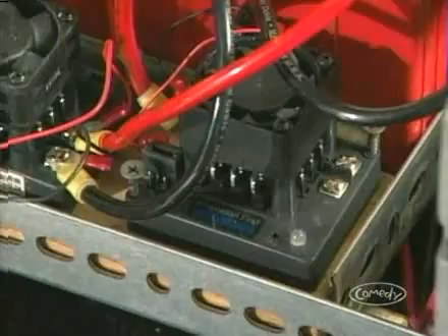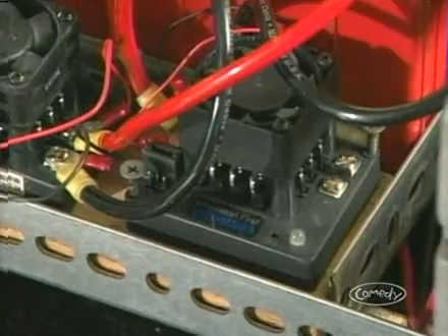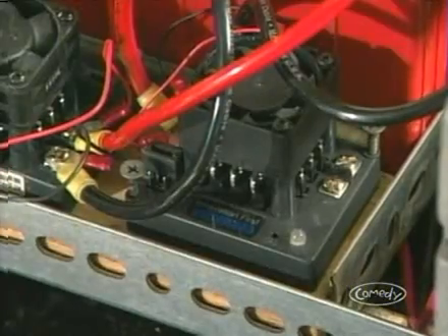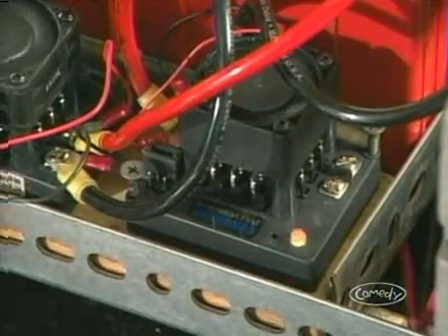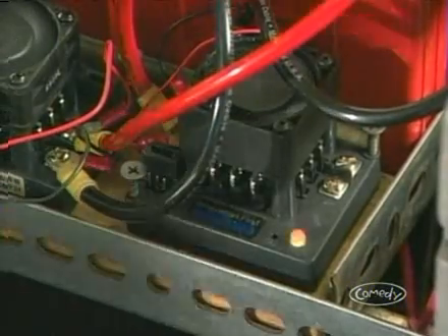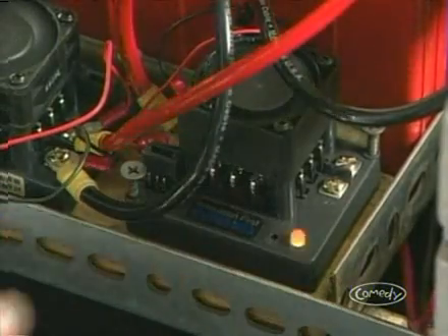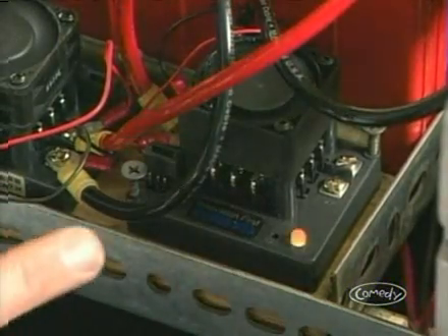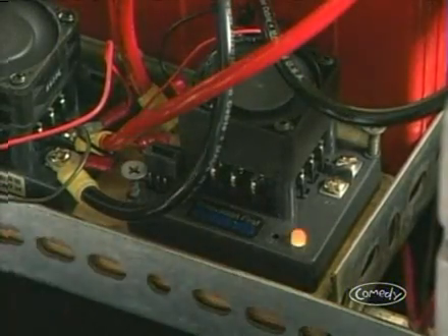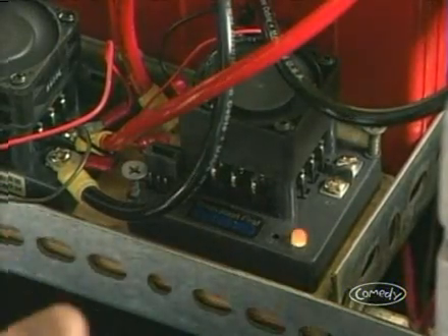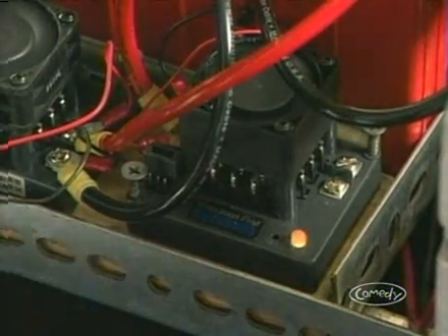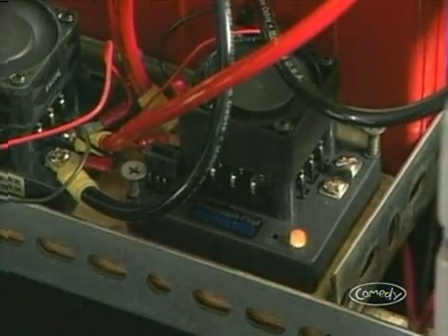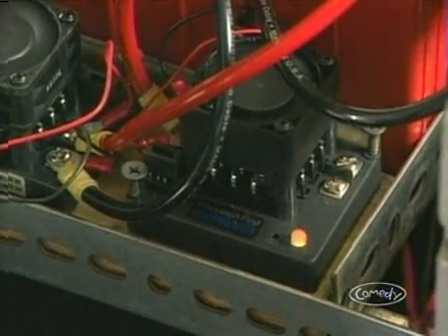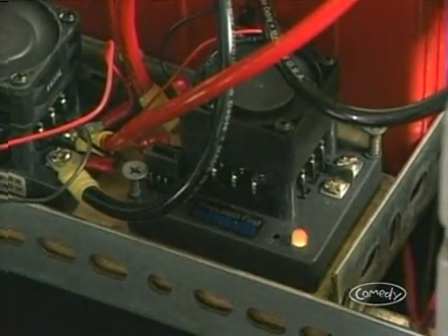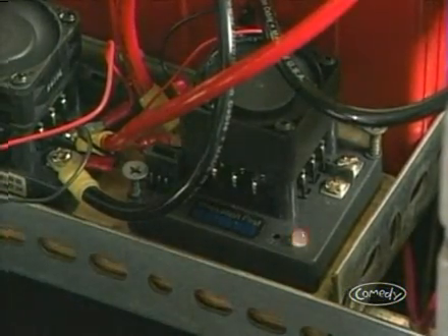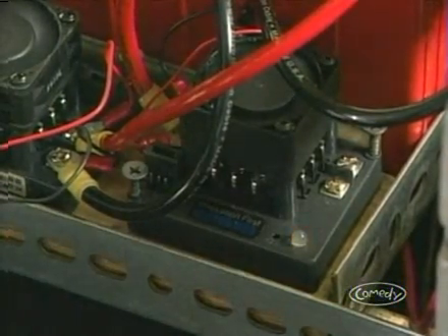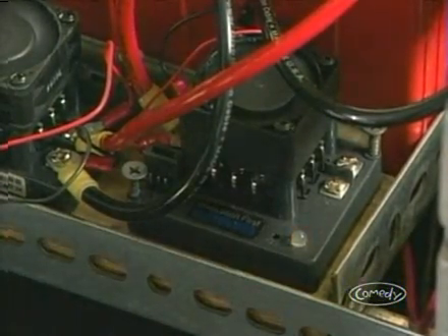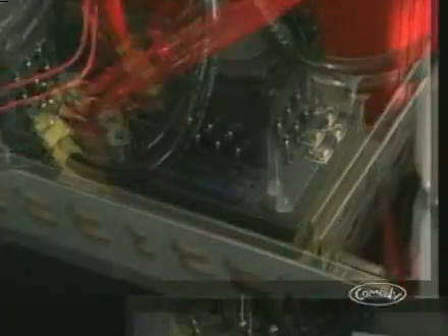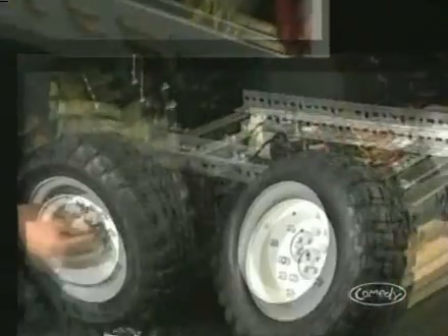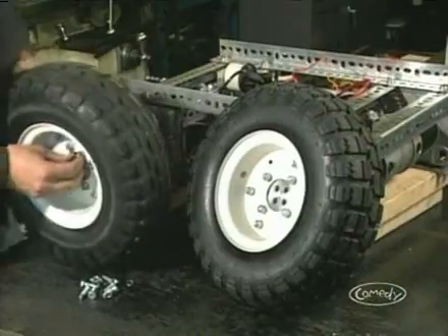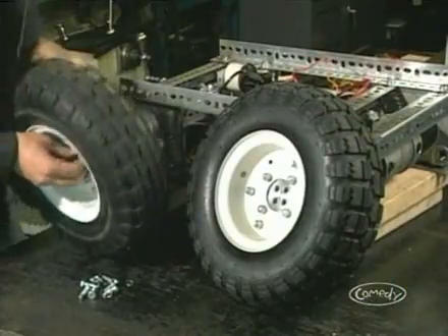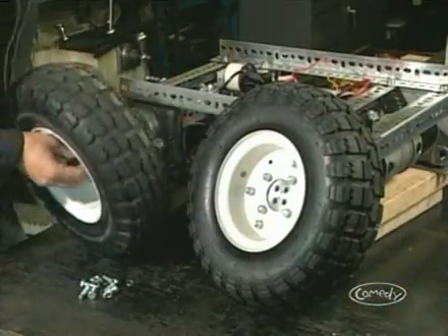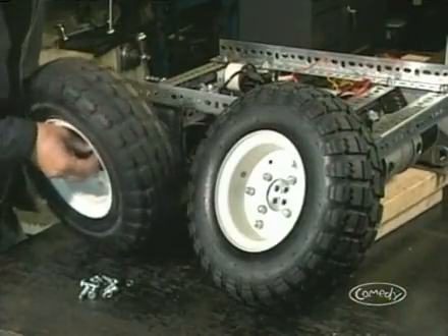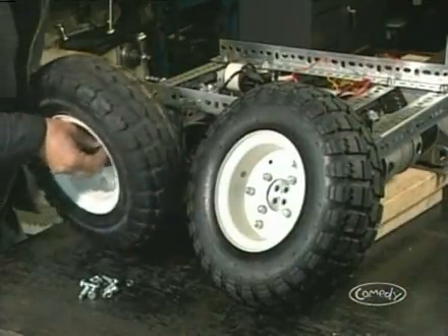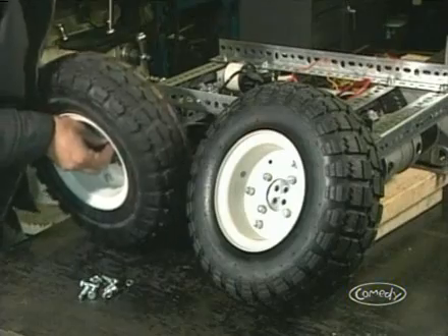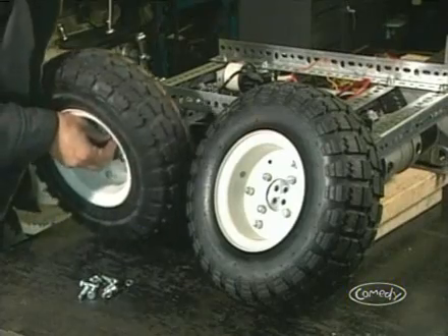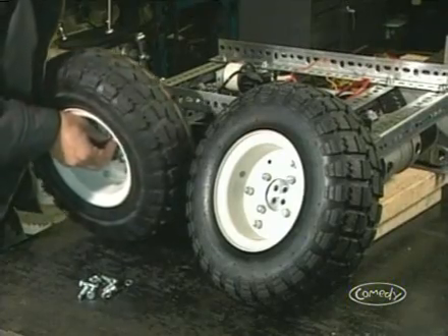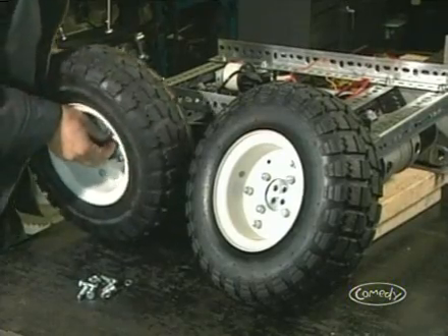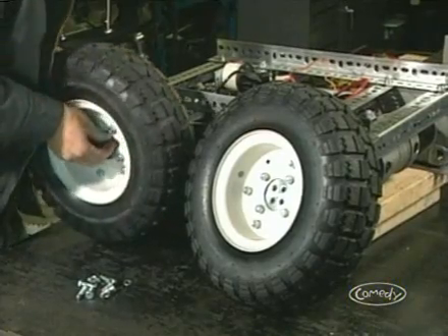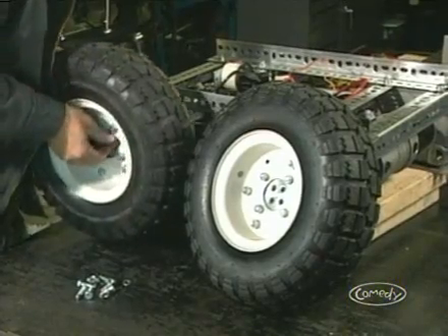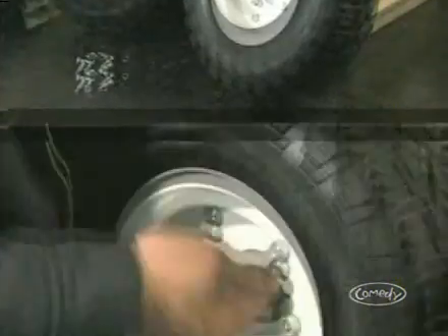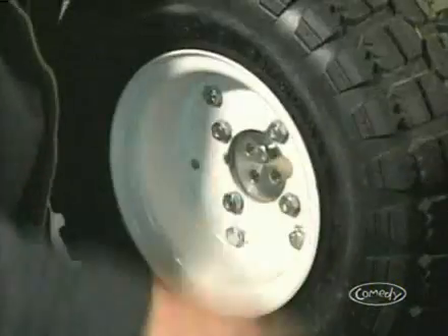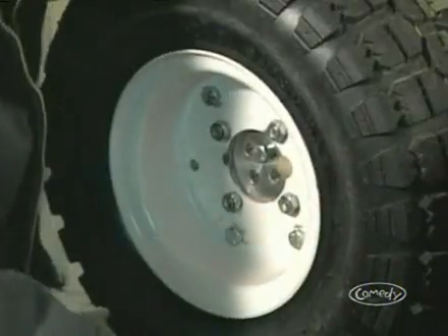Now test it. Everything's working great. Finally, we're going to put those cool tires on.